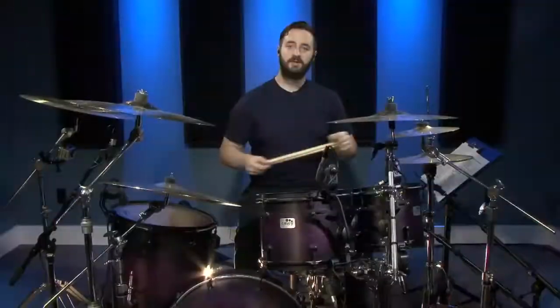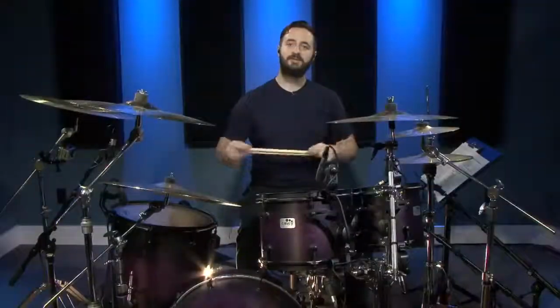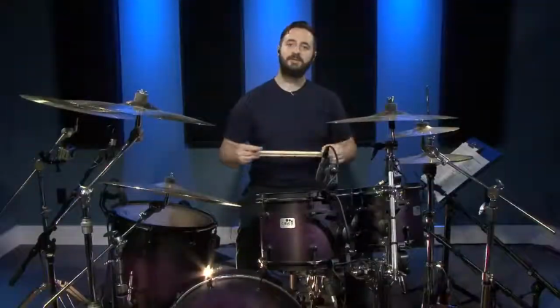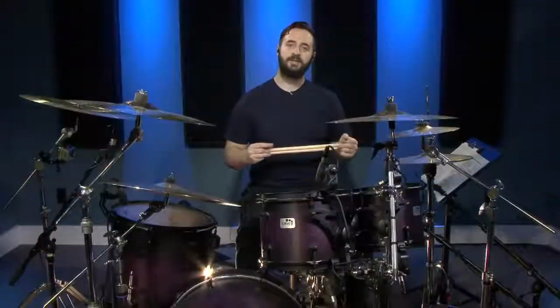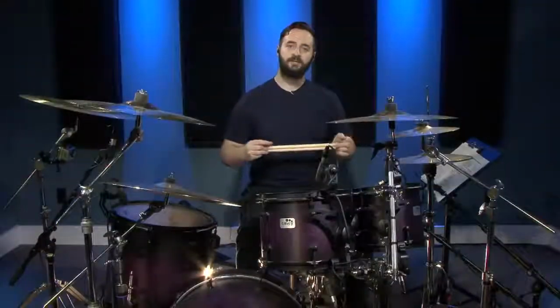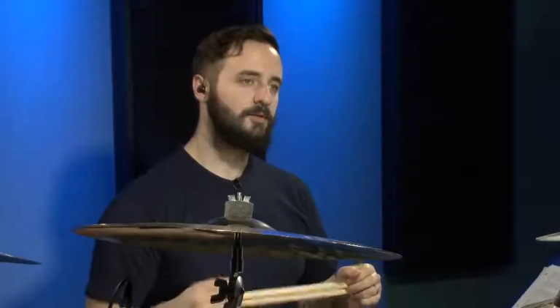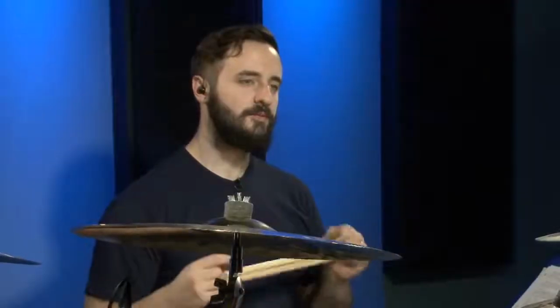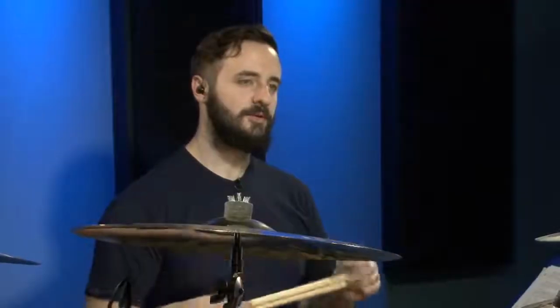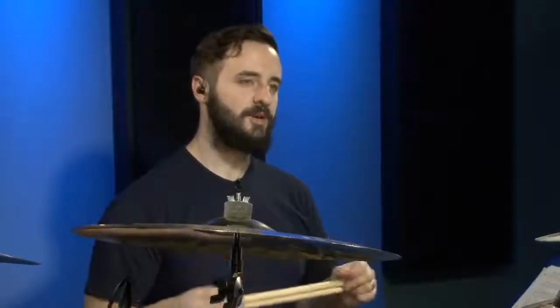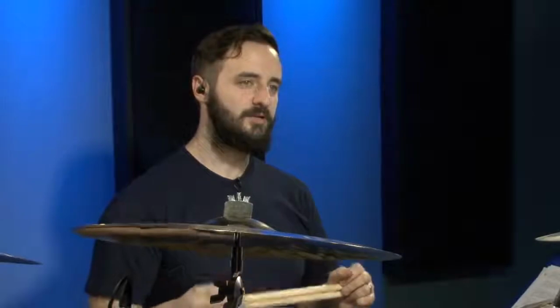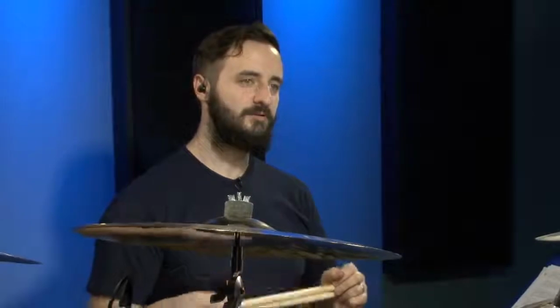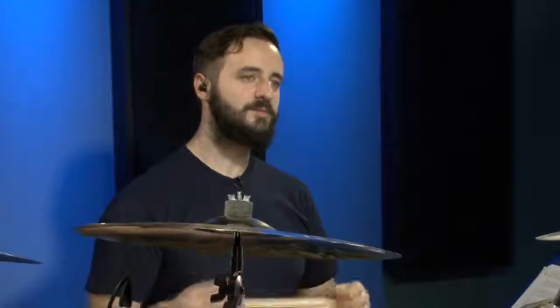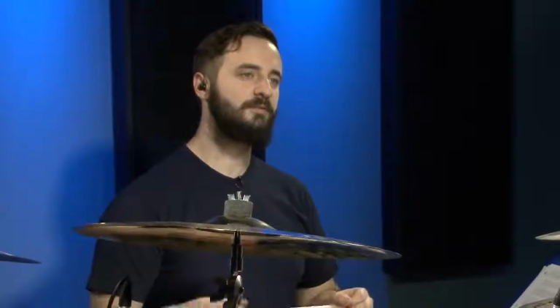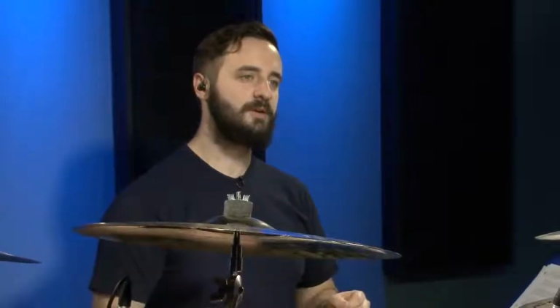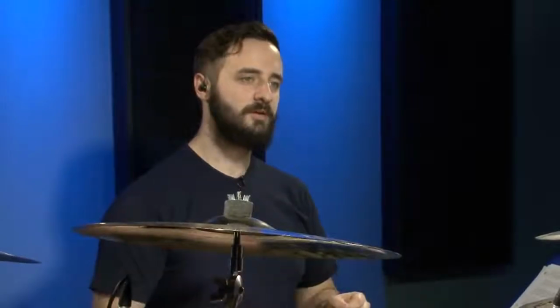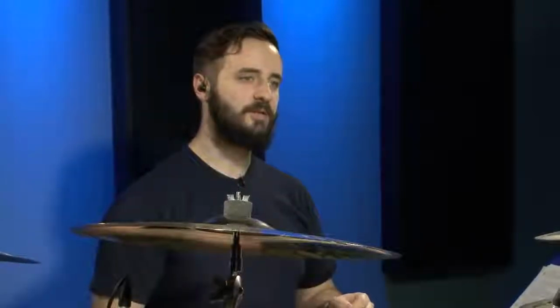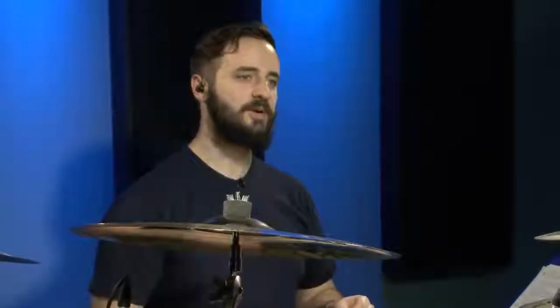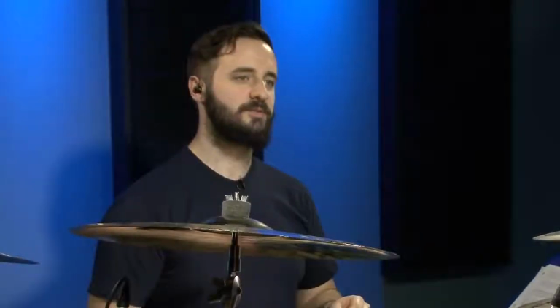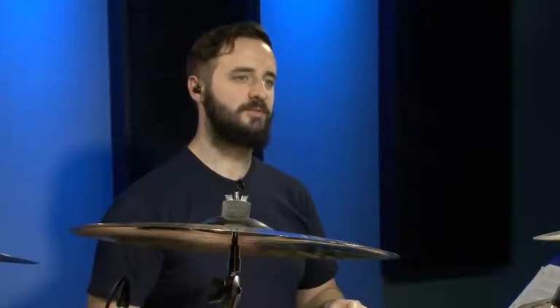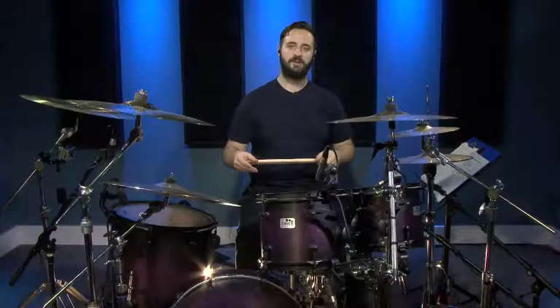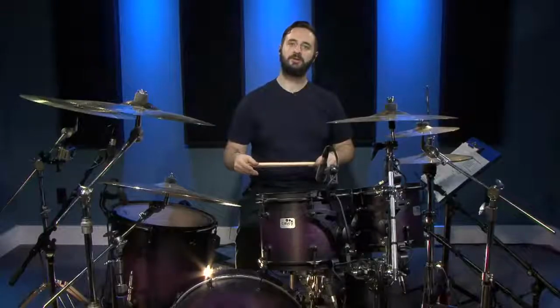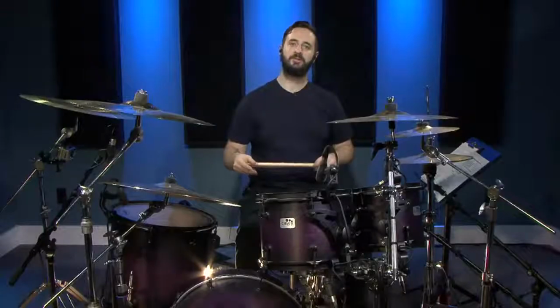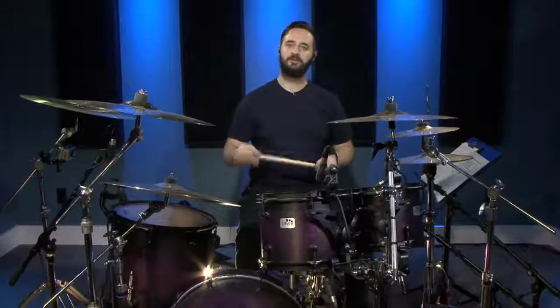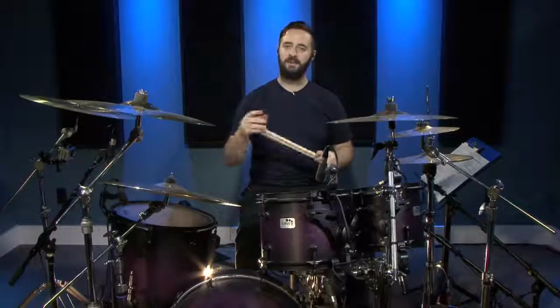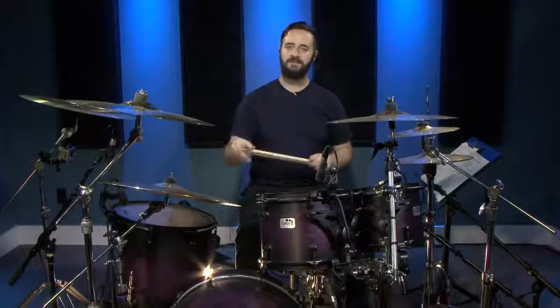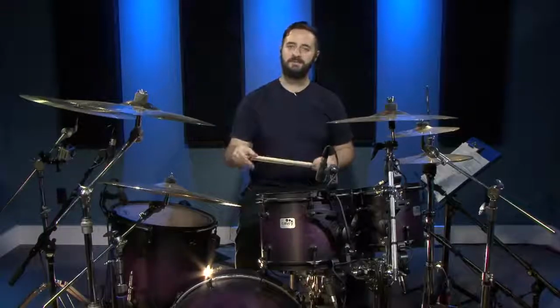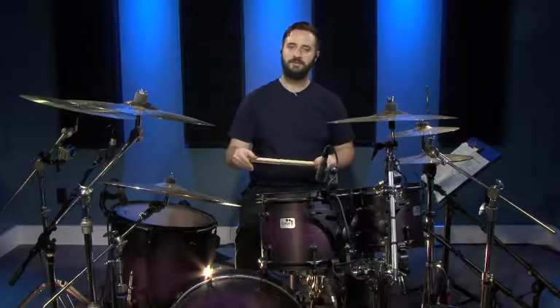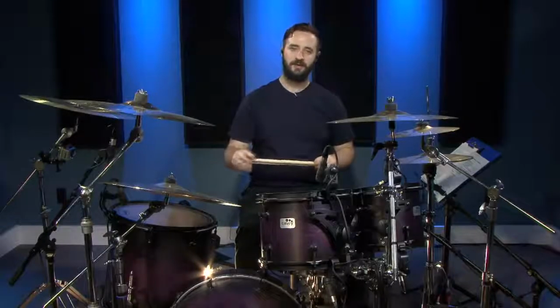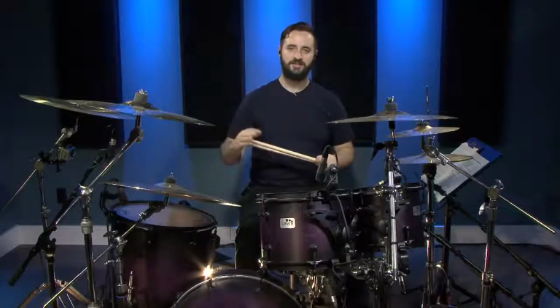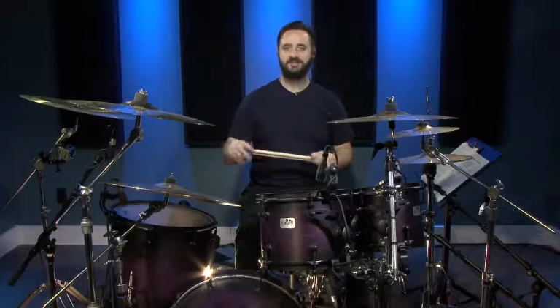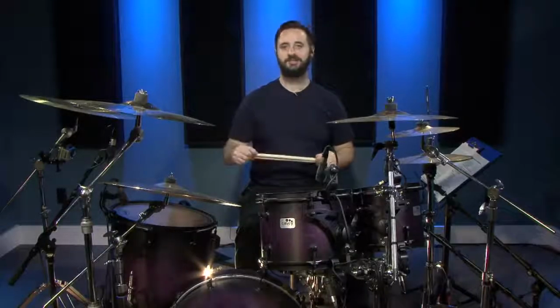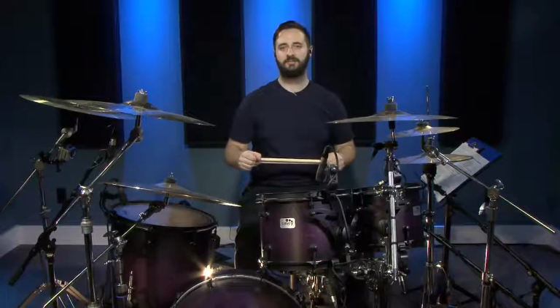This next beat we're going to create repetitive groups of three on the bass drum and we're going to play it on the ride cymbal to kind of change the sound.